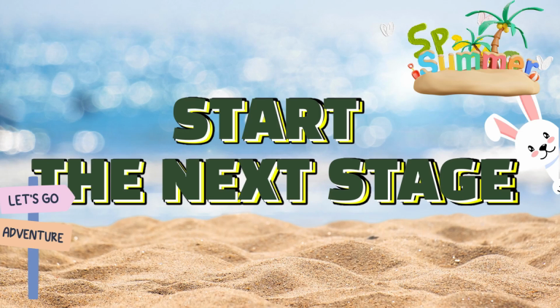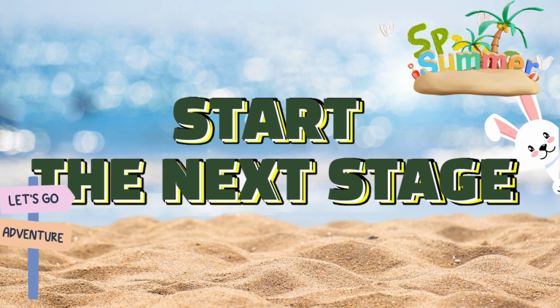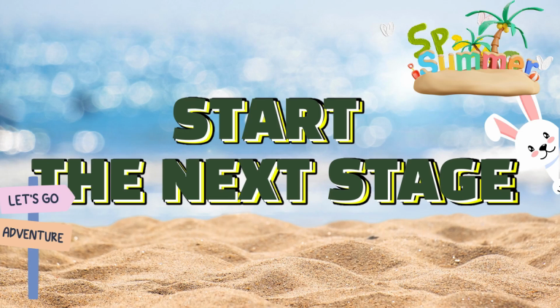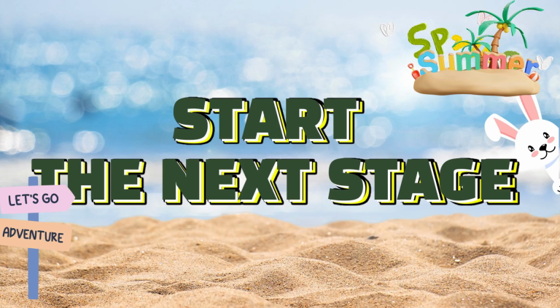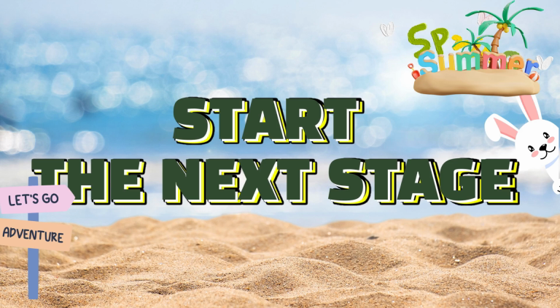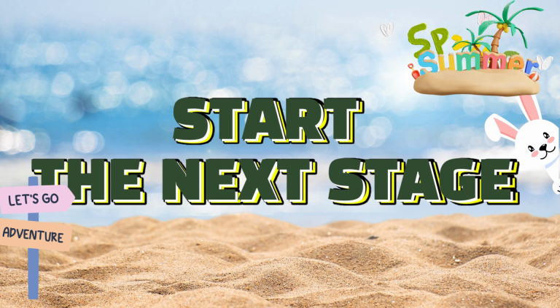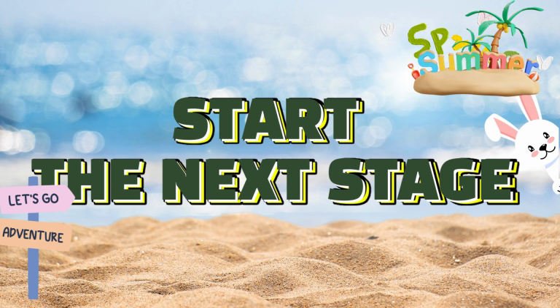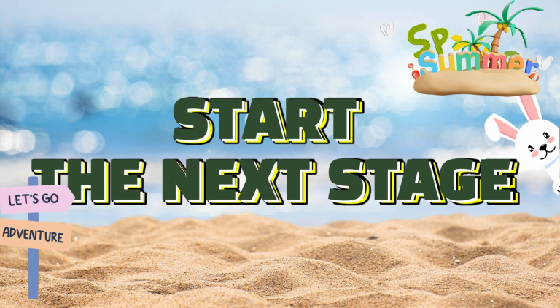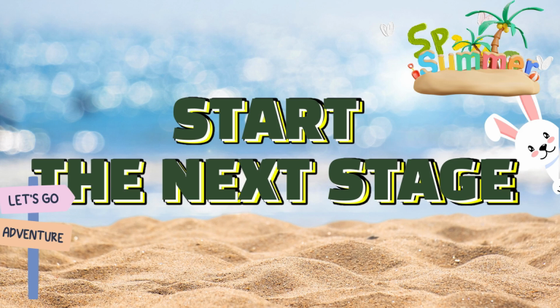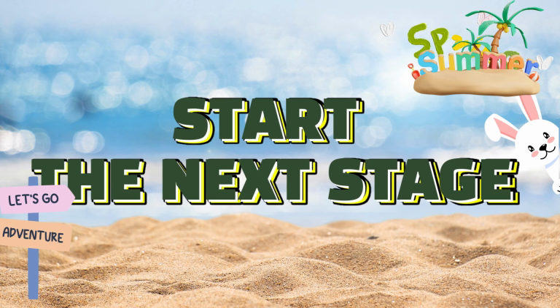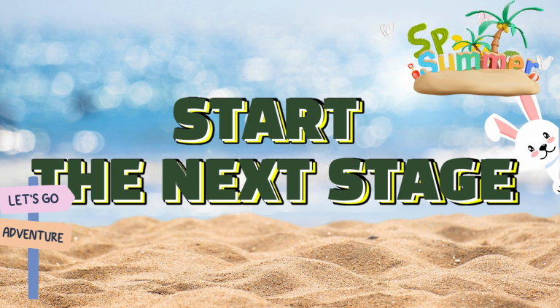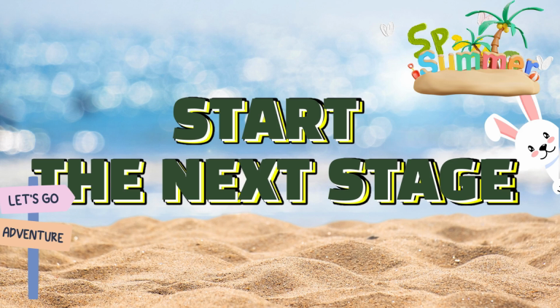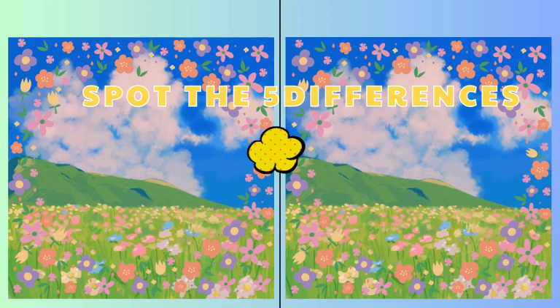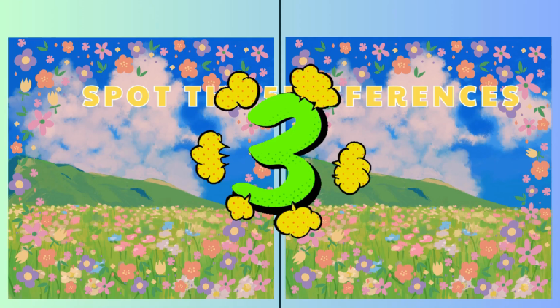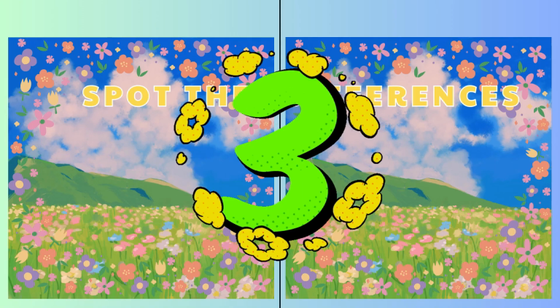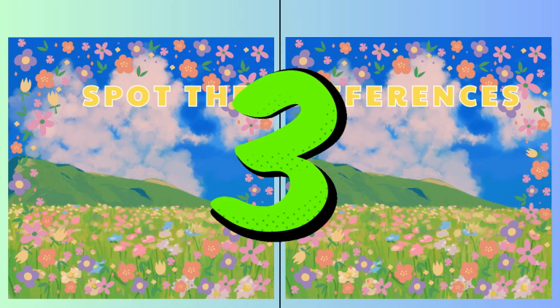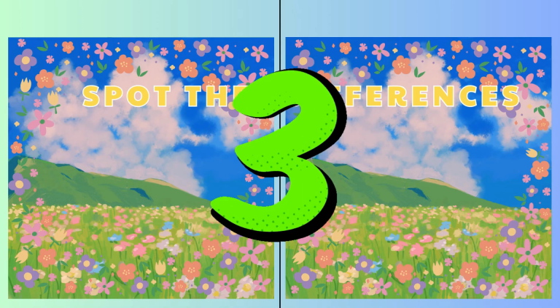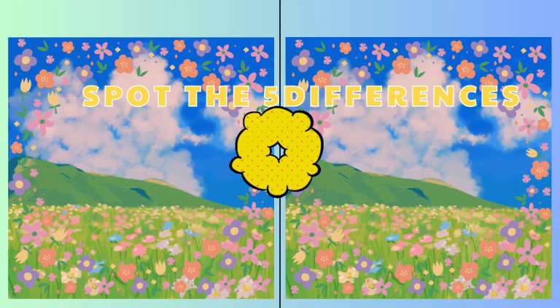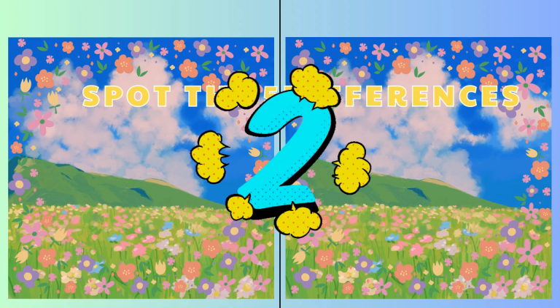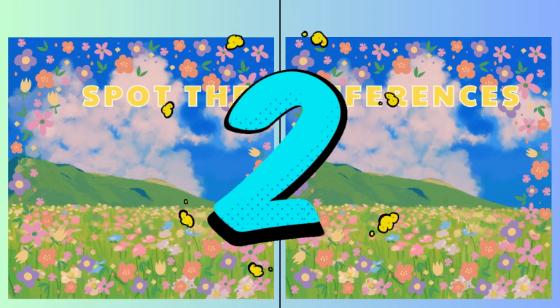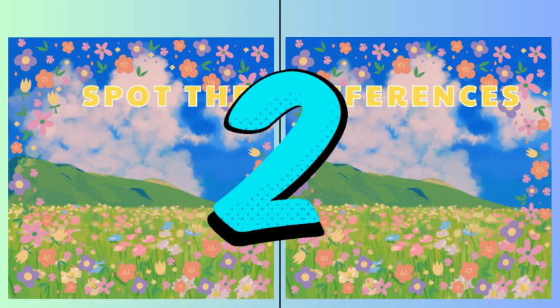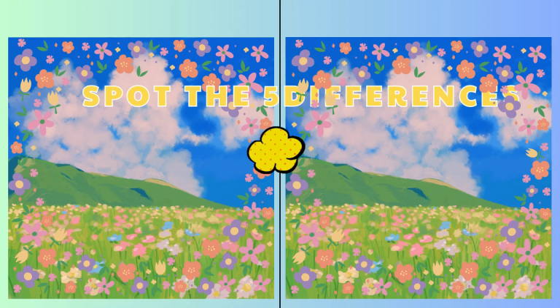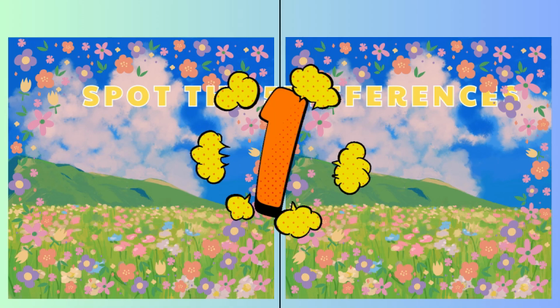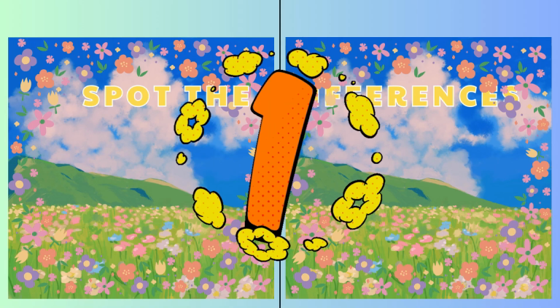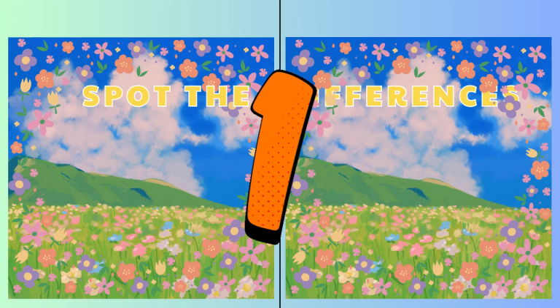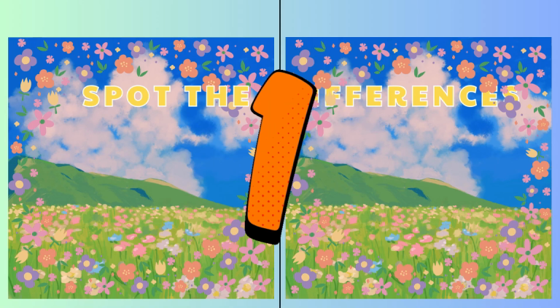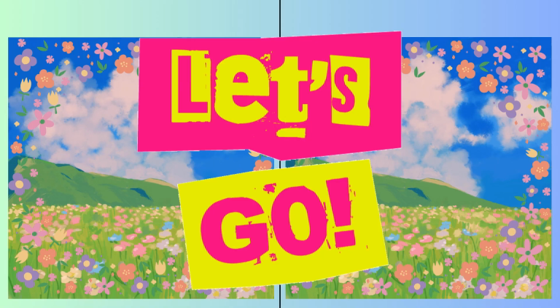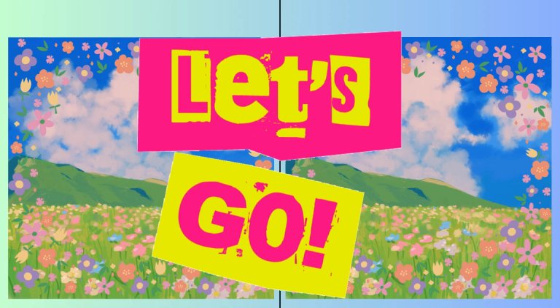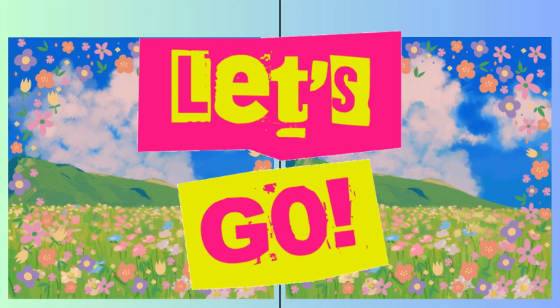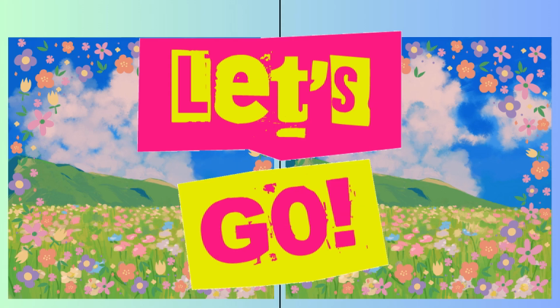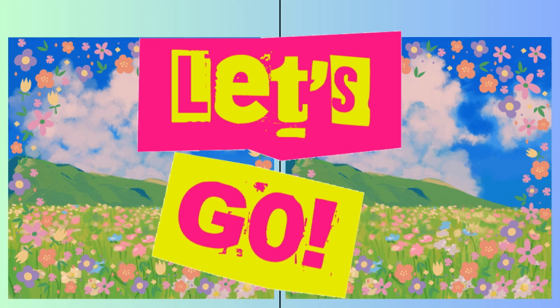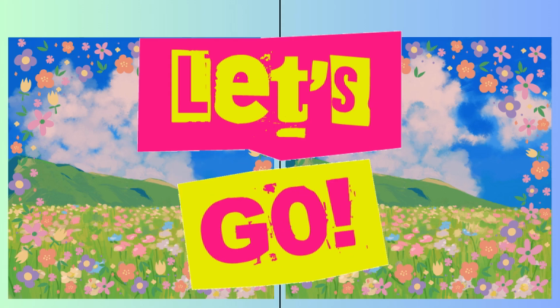Eyes forward. Another challenge awaits. Three, two, one! Go, go, go!